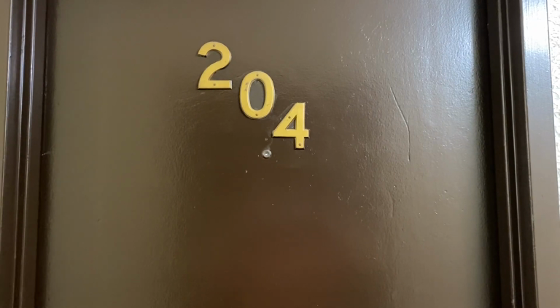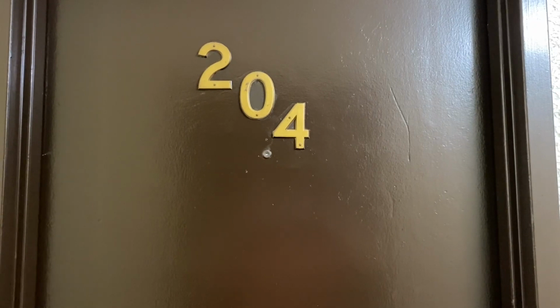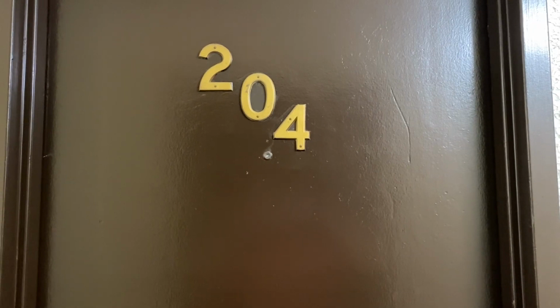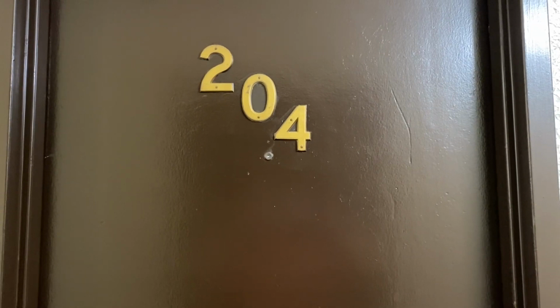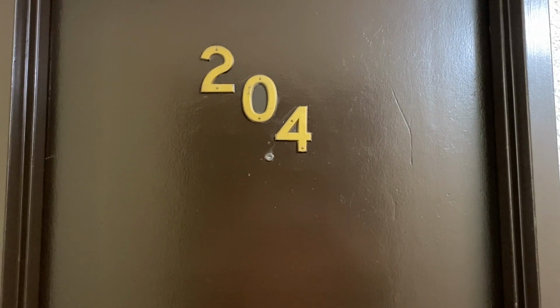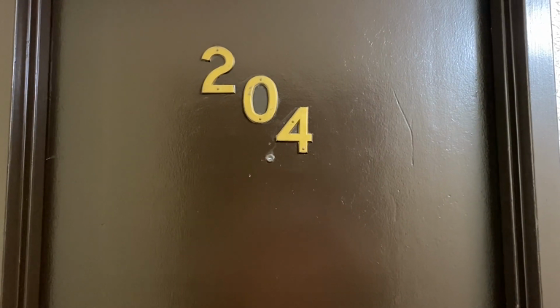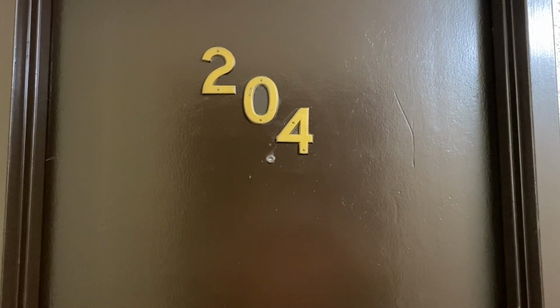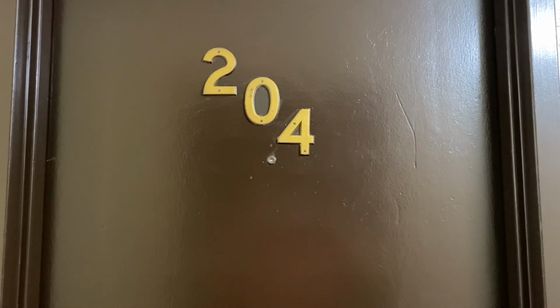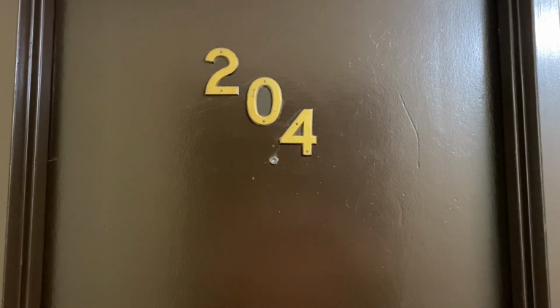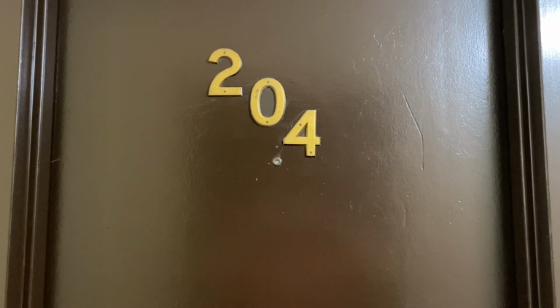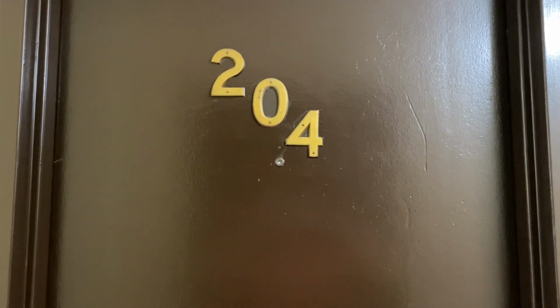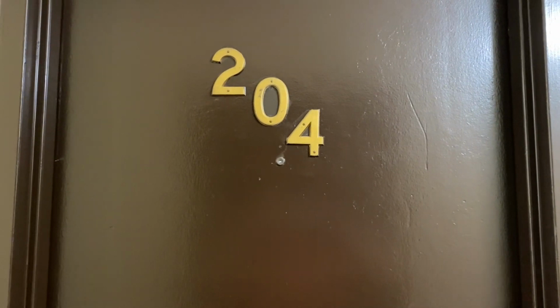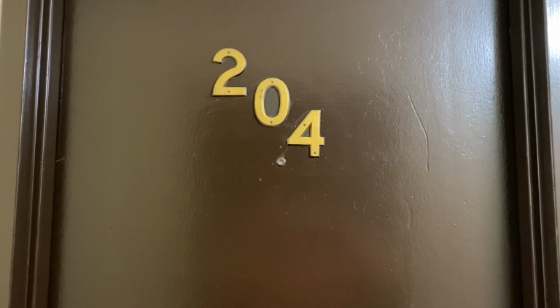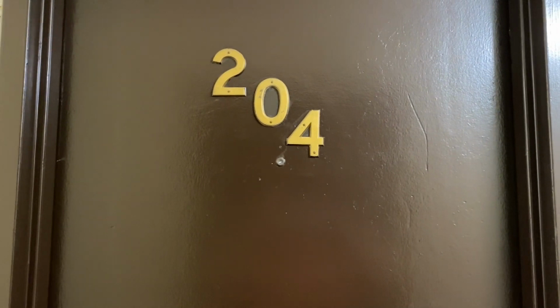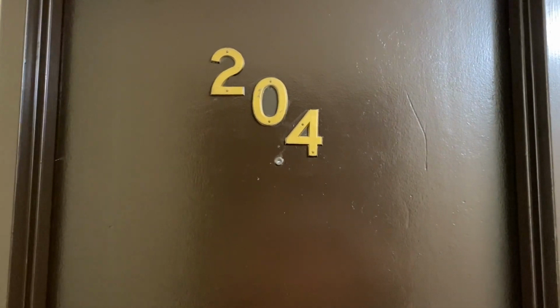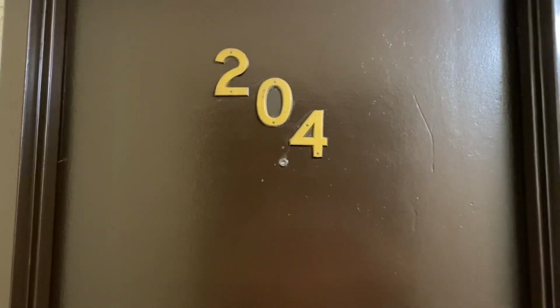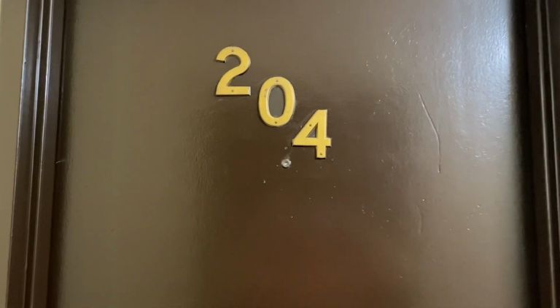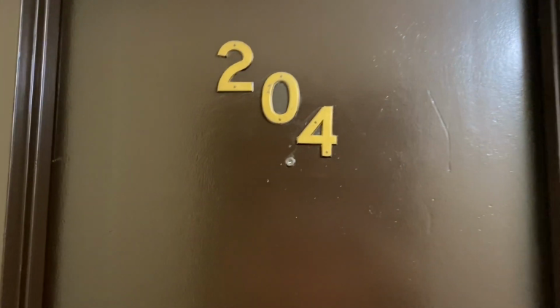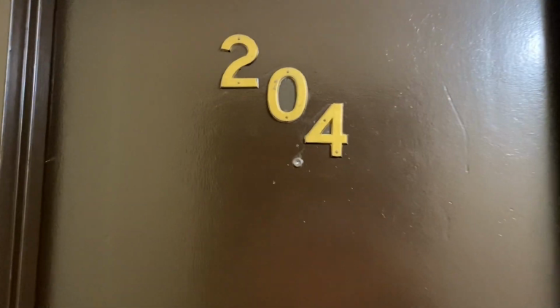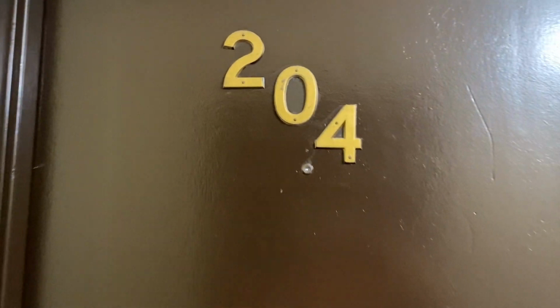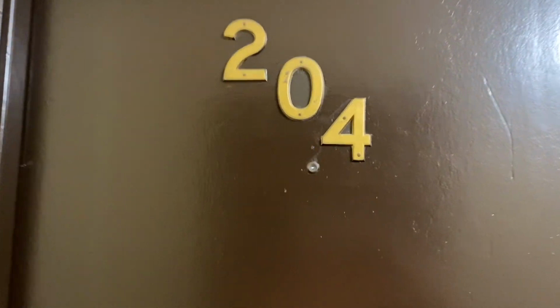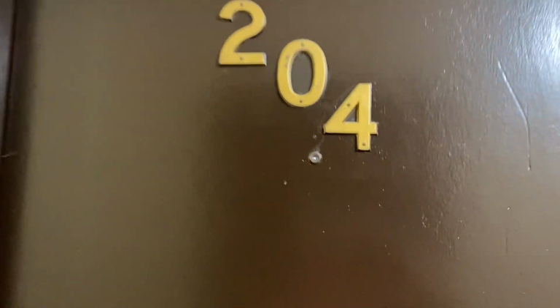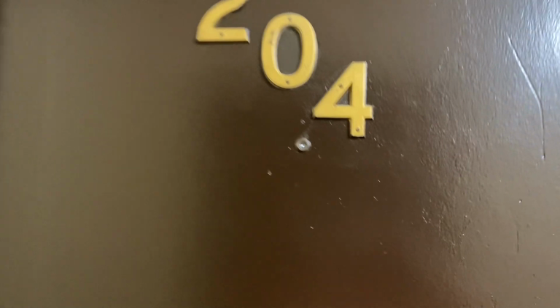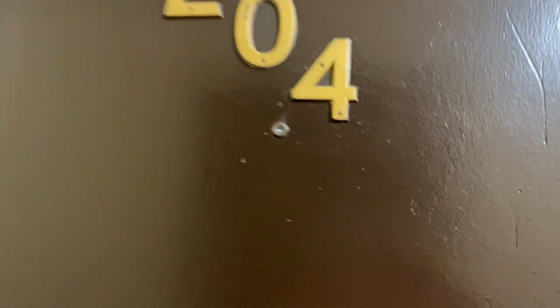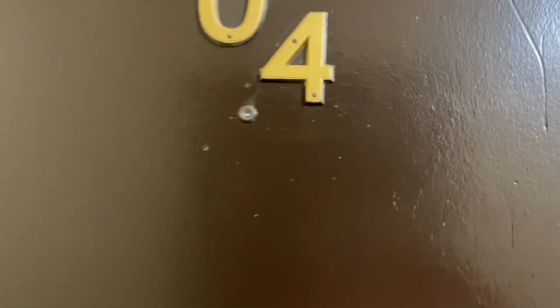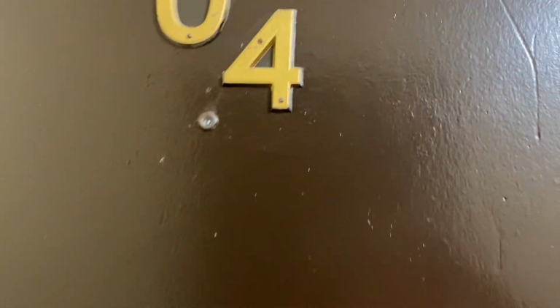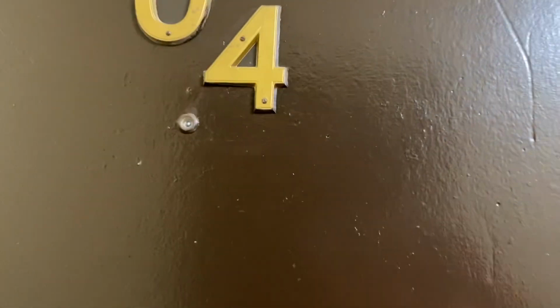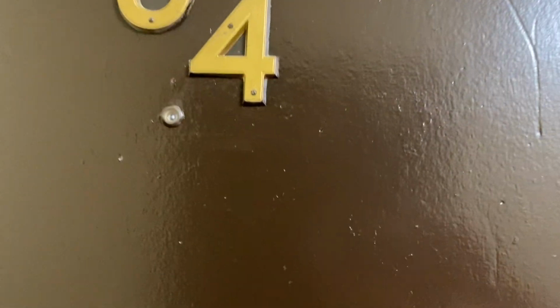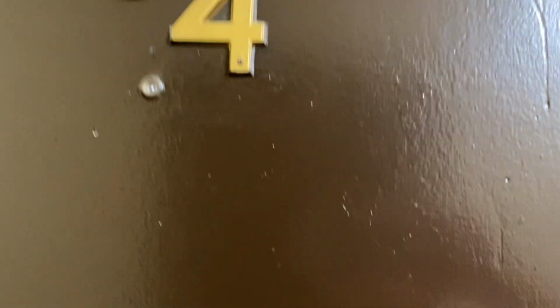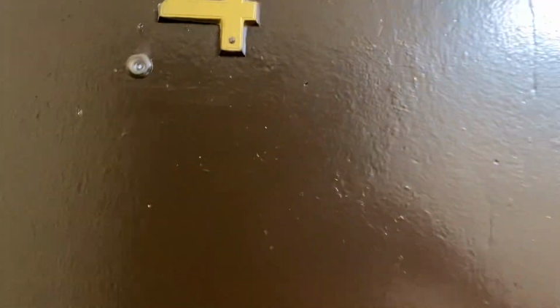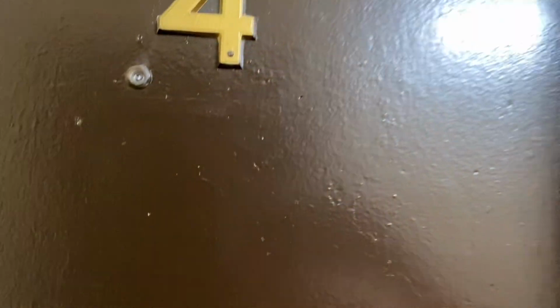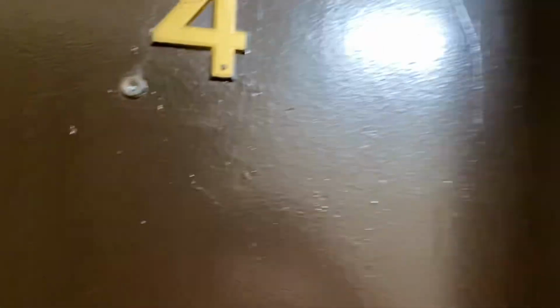140 West Gorham Street, unit 204. It's a jumbo studio apartment on the second floor of the building.